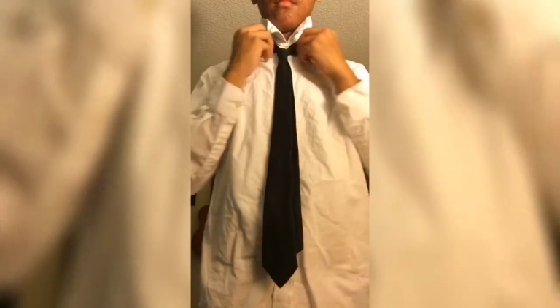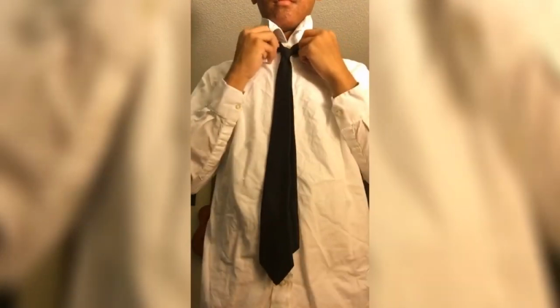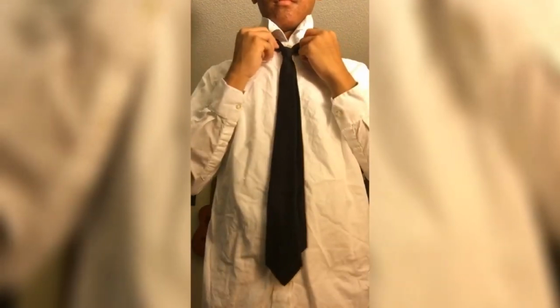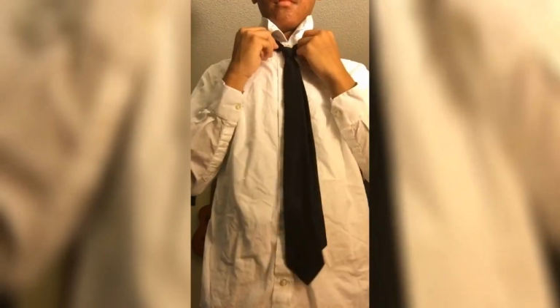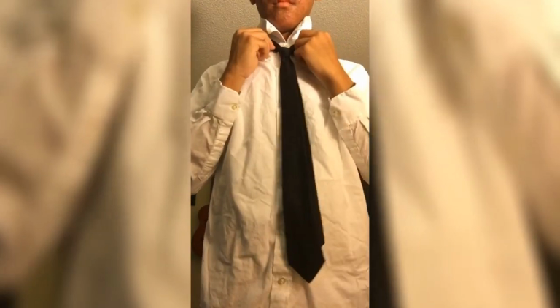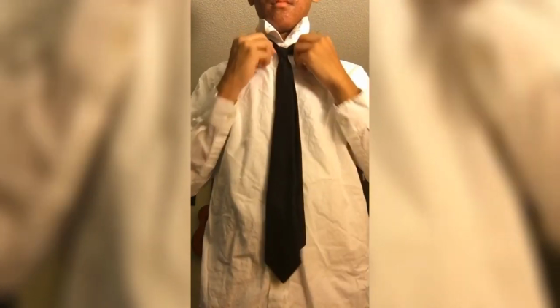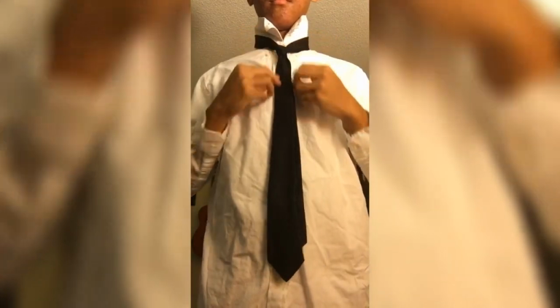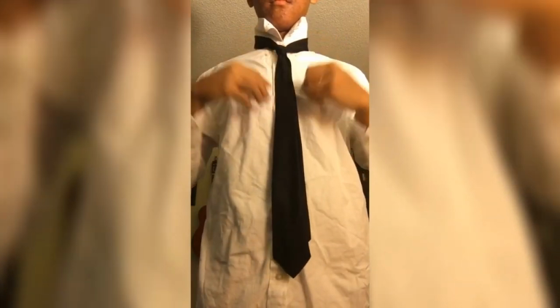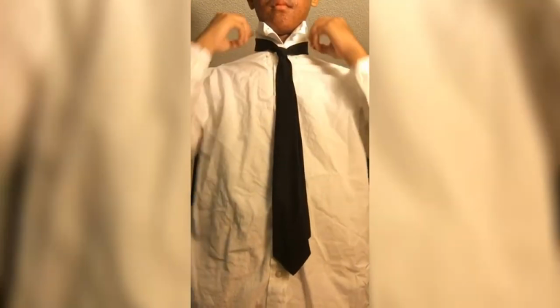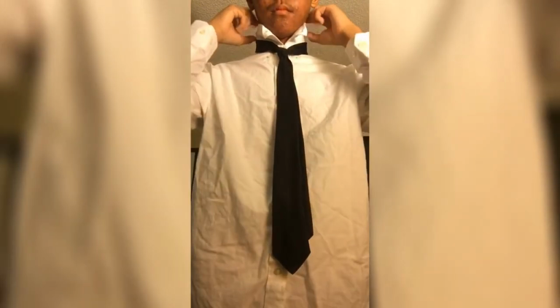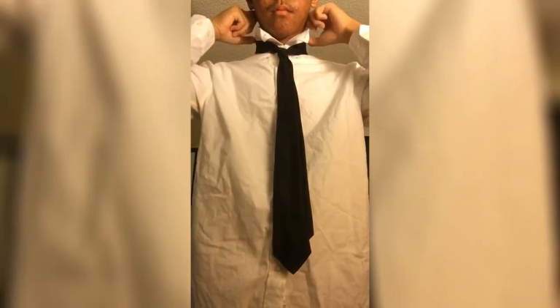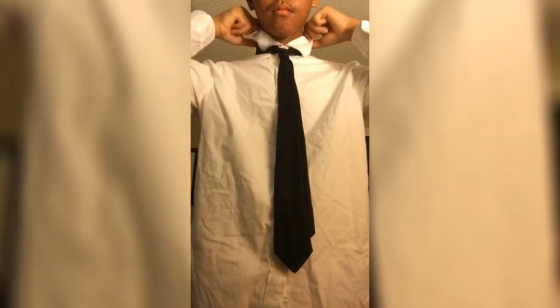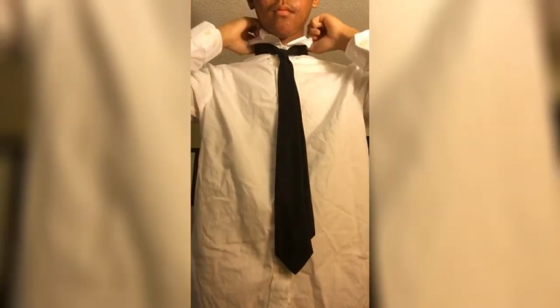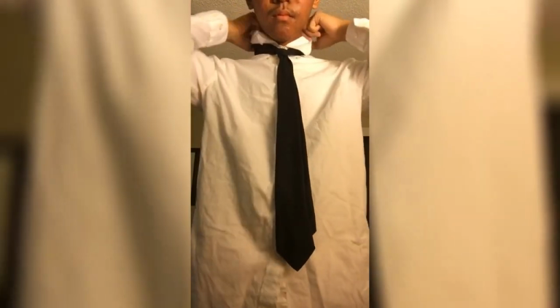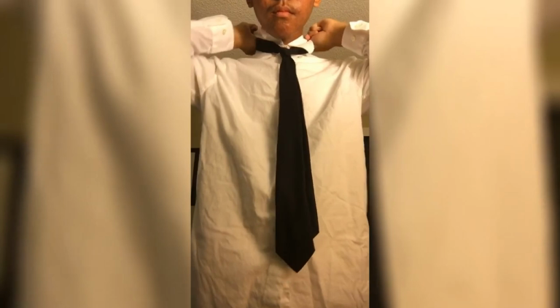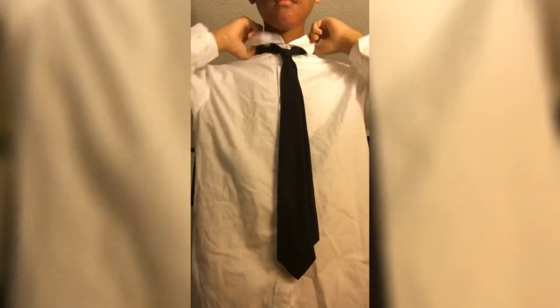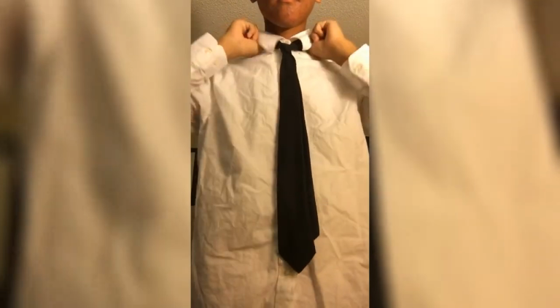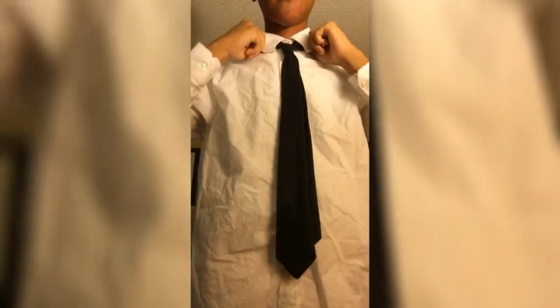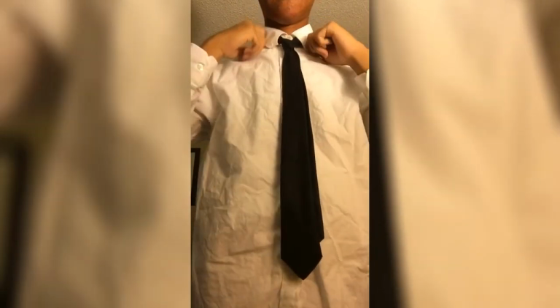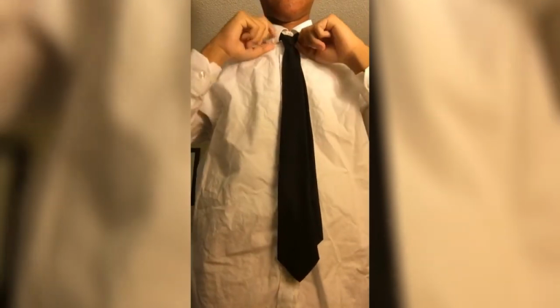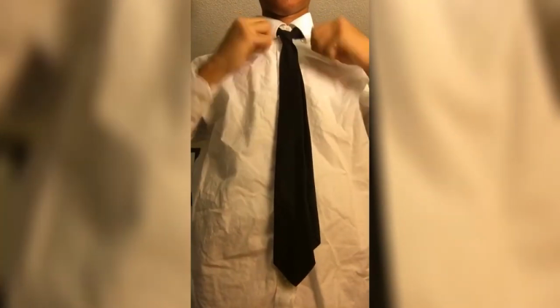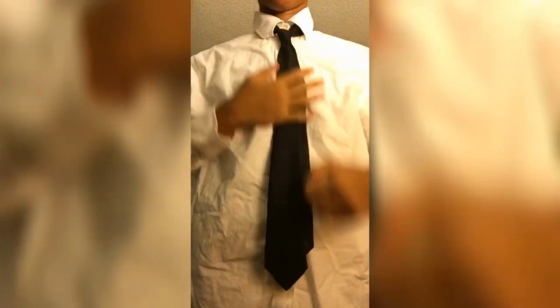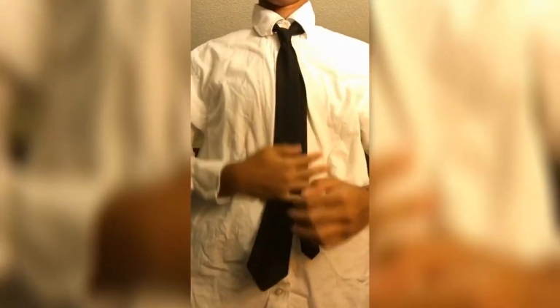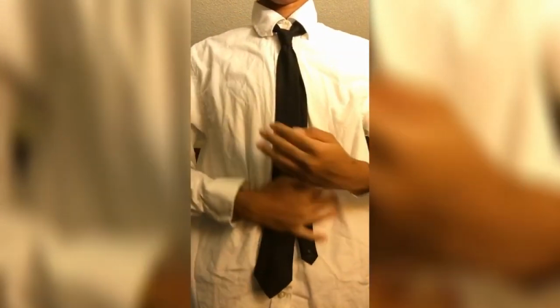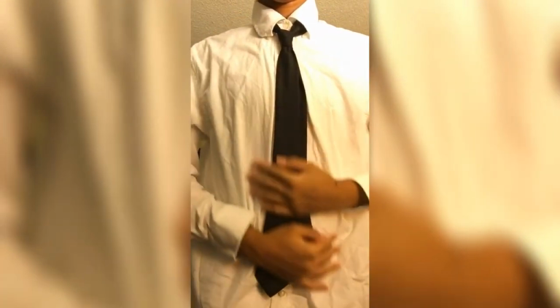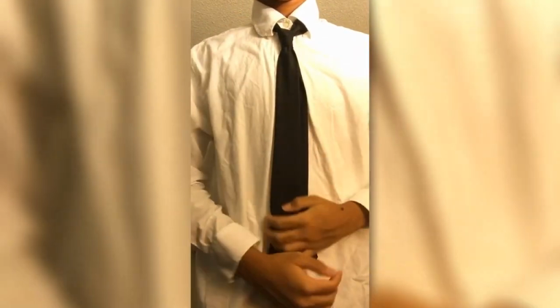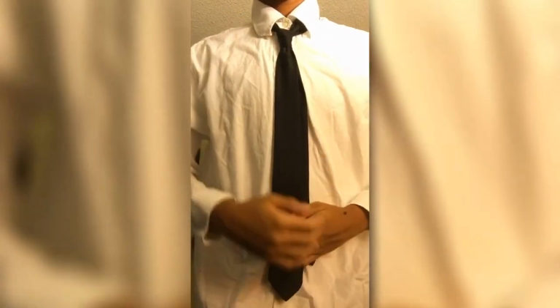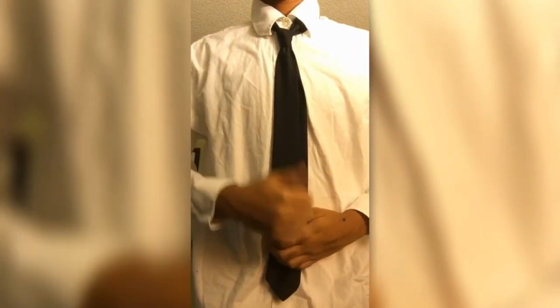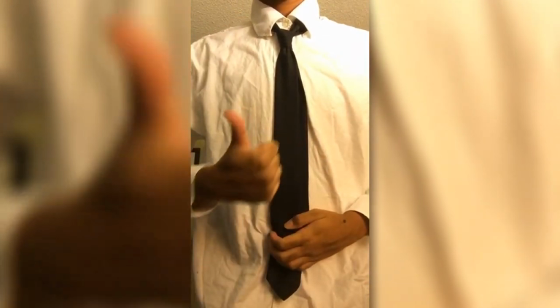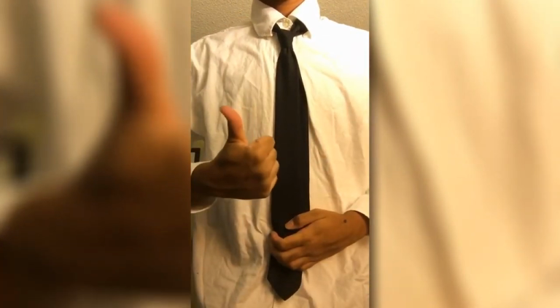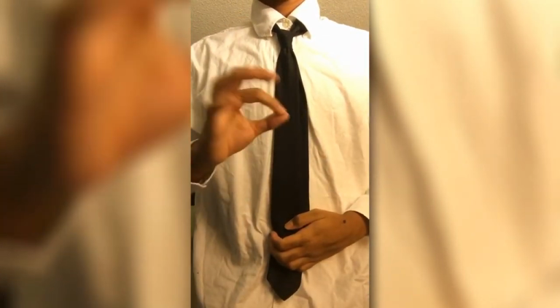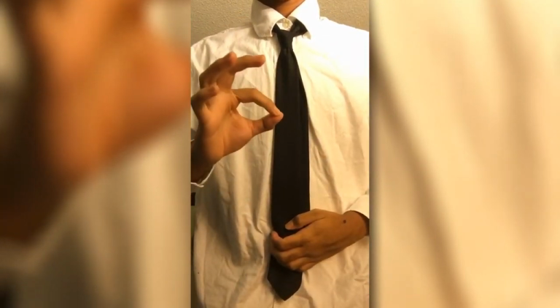You can readjust the tie to wherever it feels comfortable, and pull your collar down. And boom — there you go.